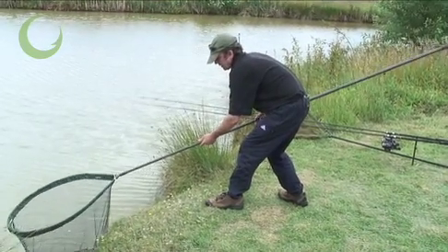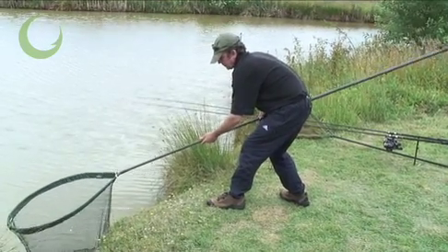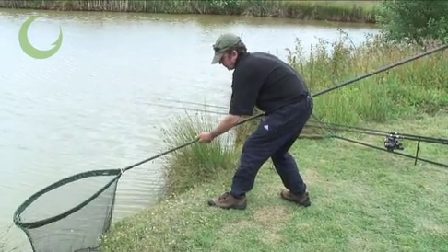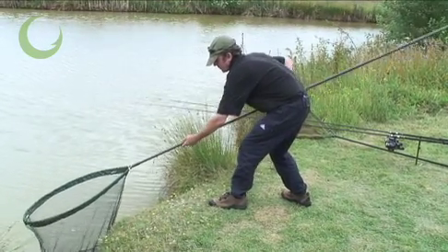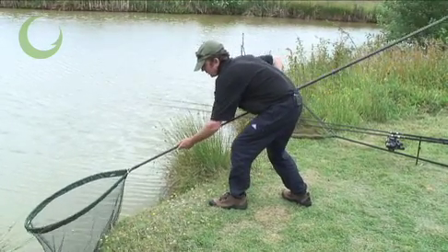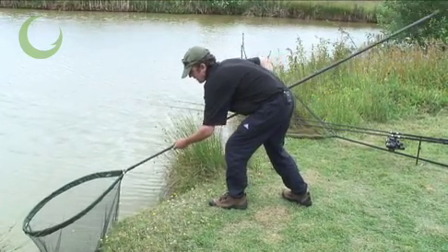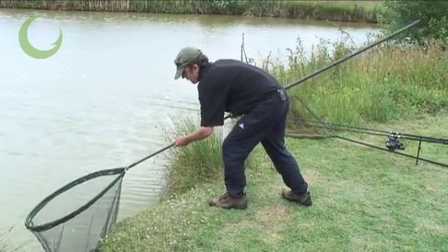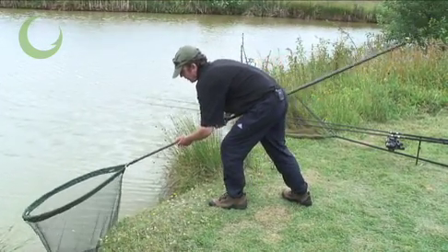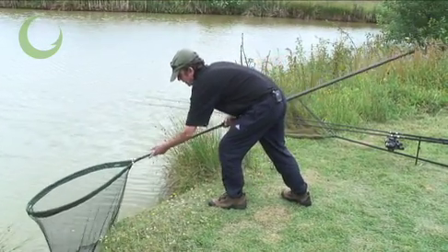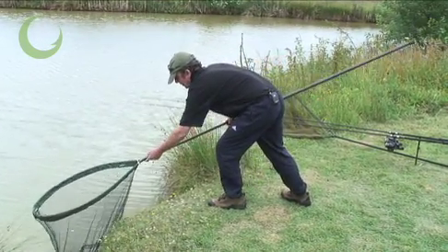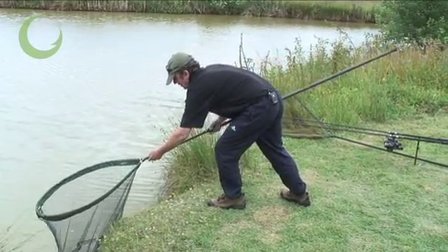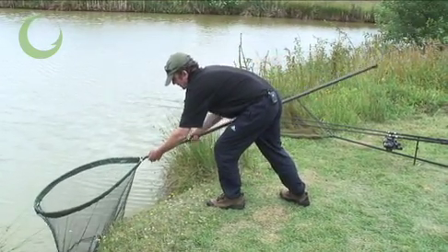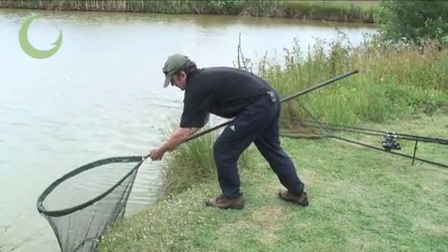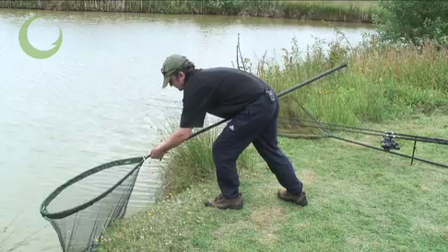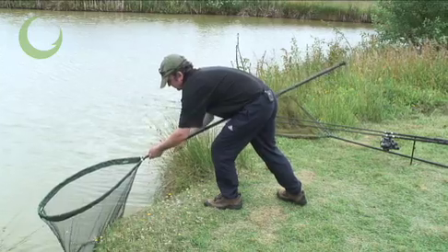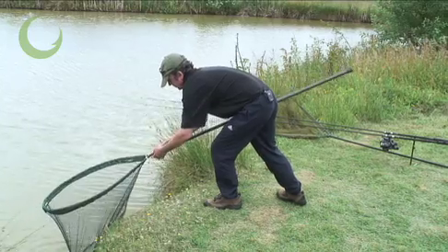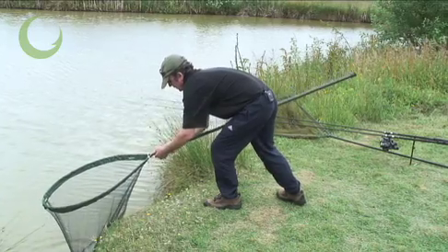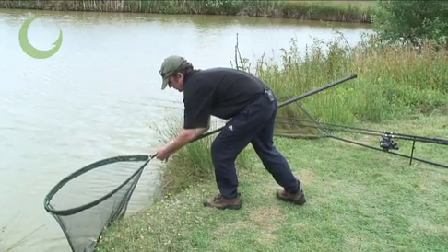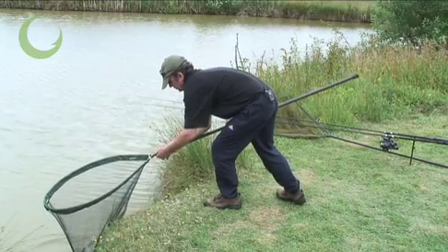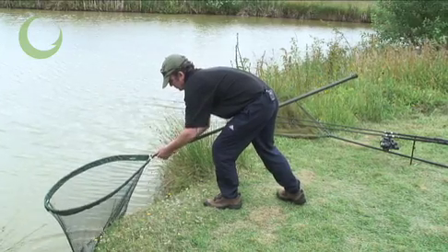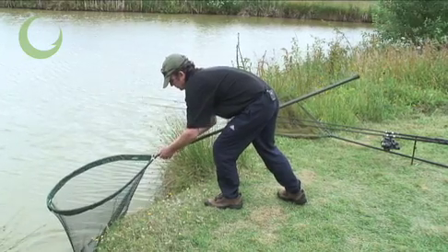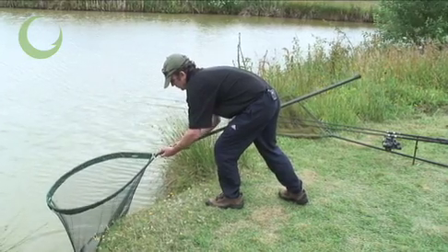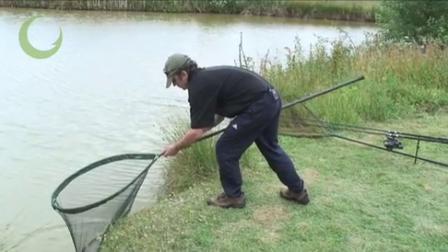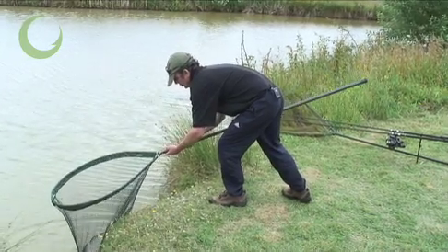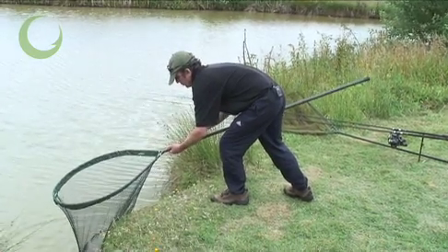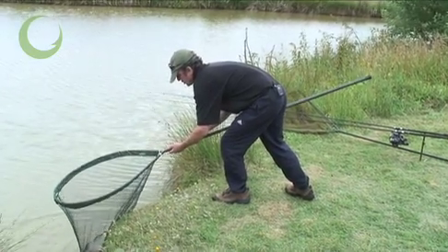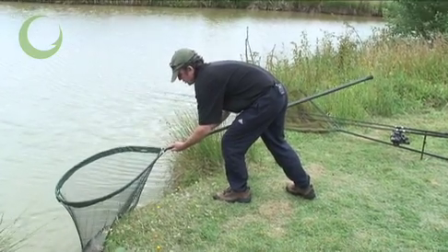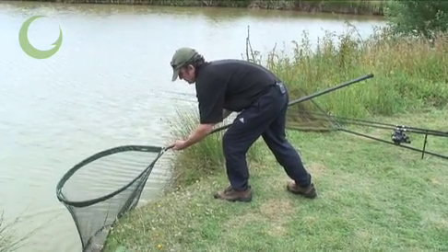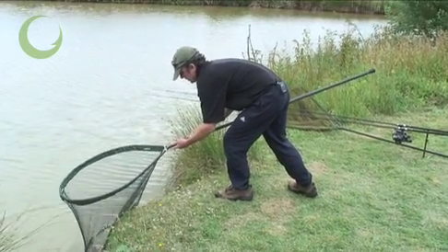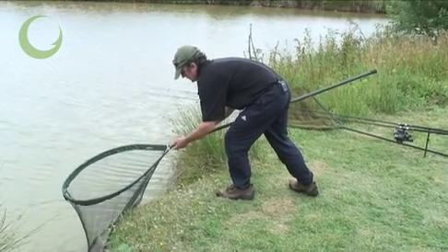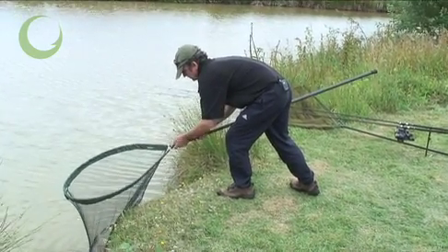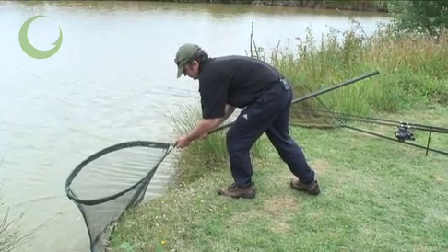The Specialist Pan Net is ideal for use with the Specialist Extending landing net handle, as shown here.